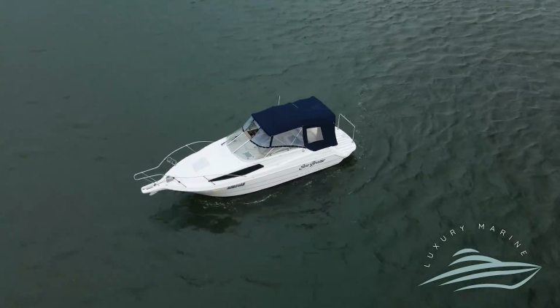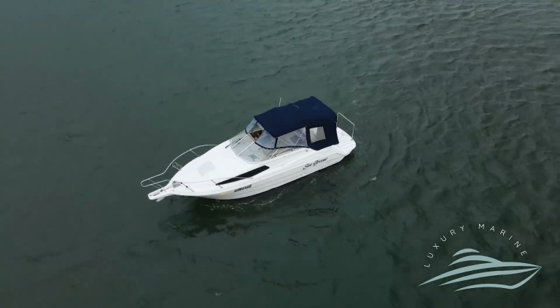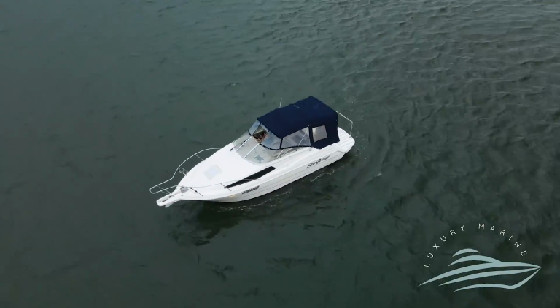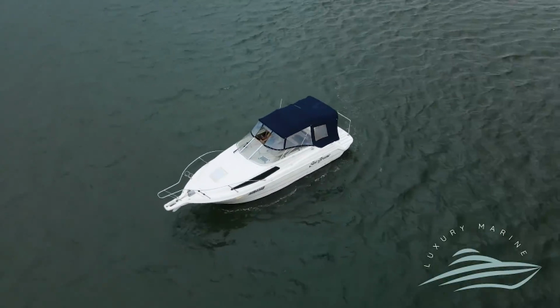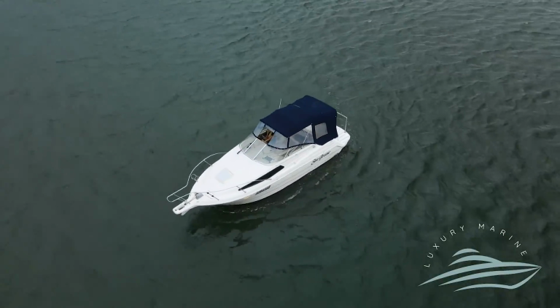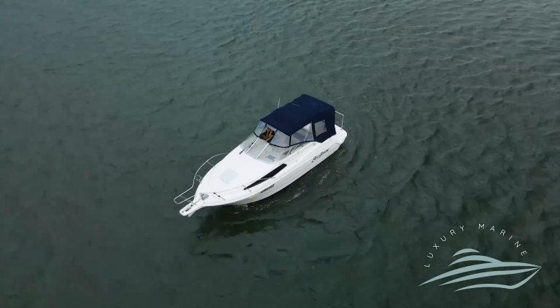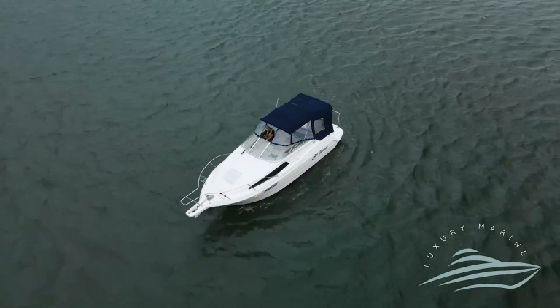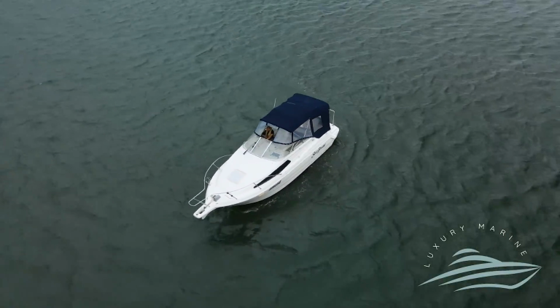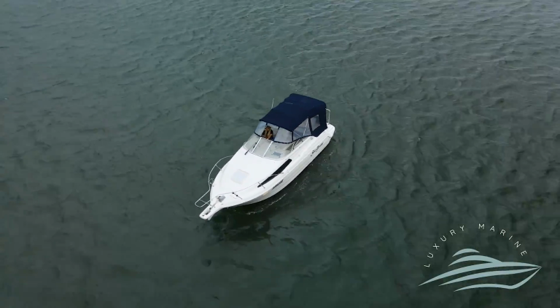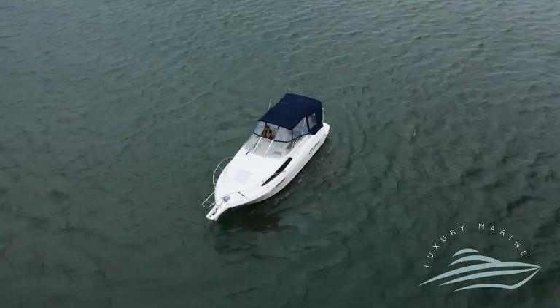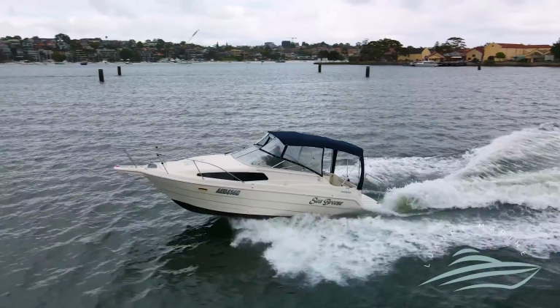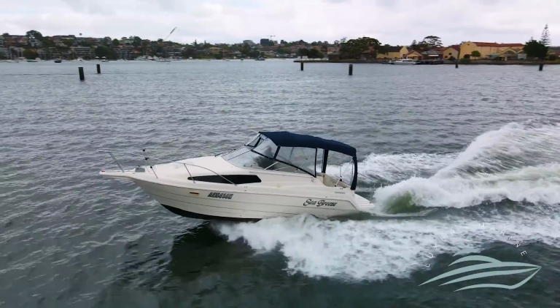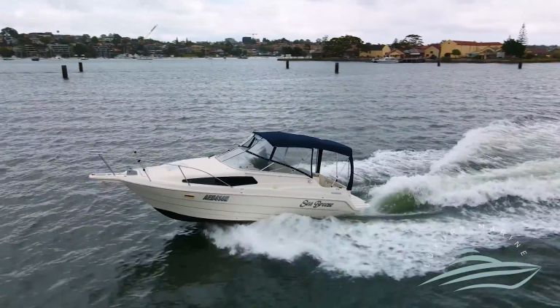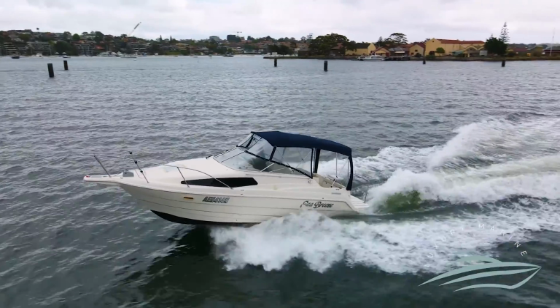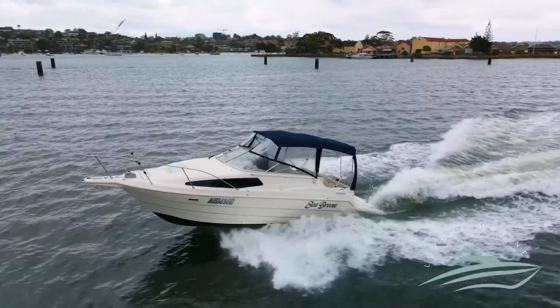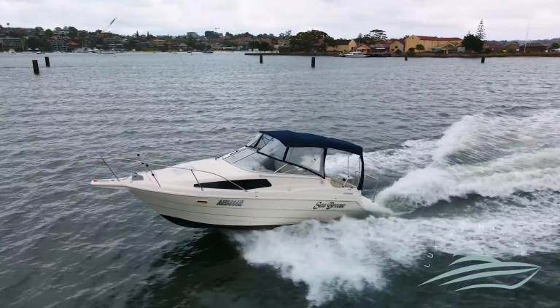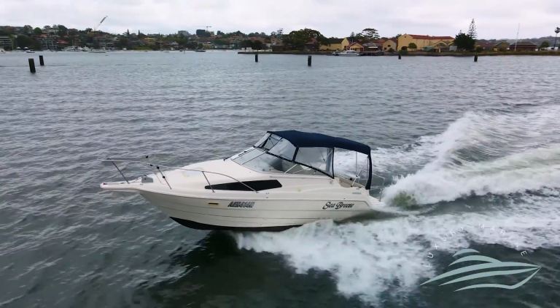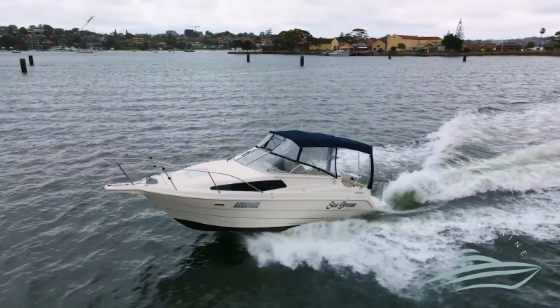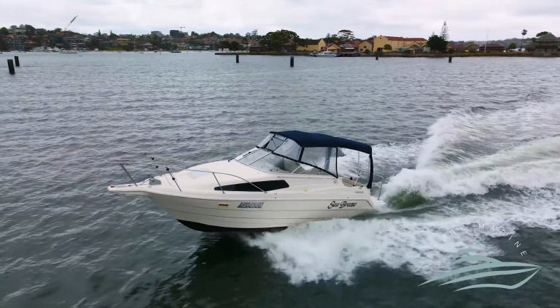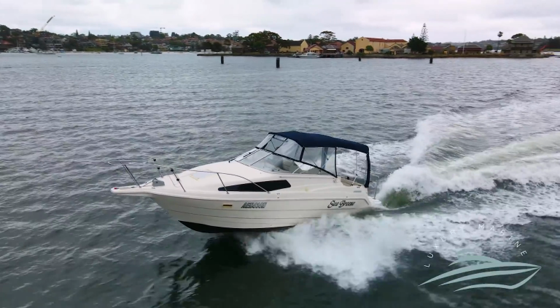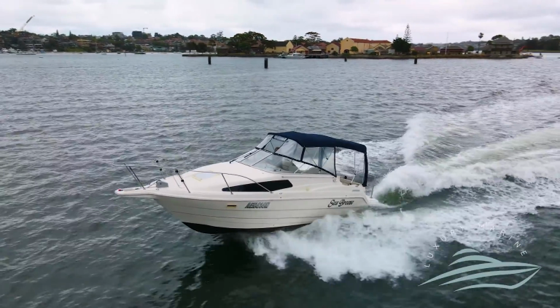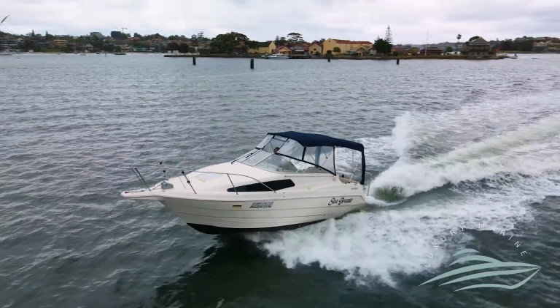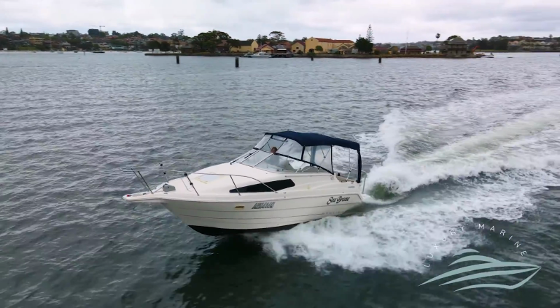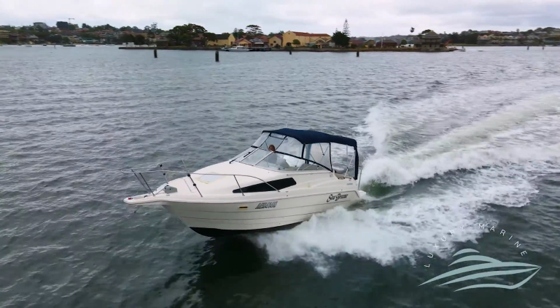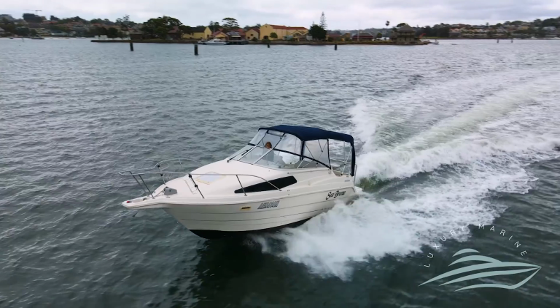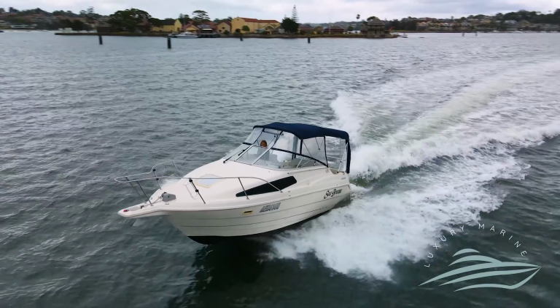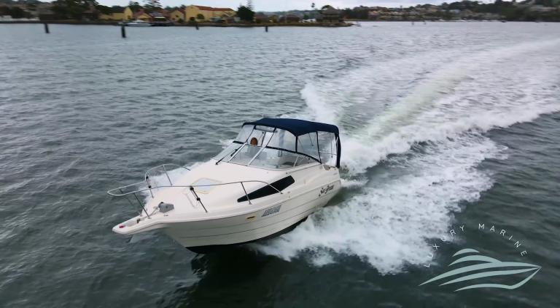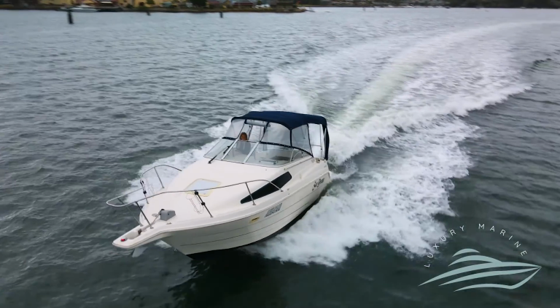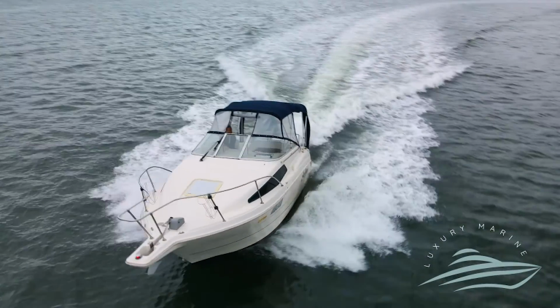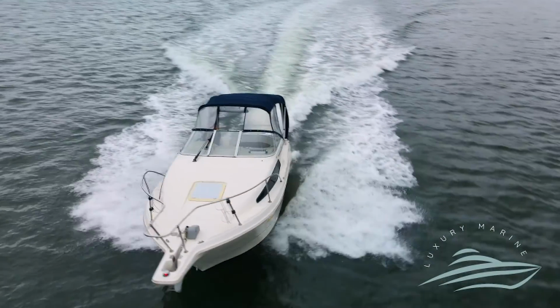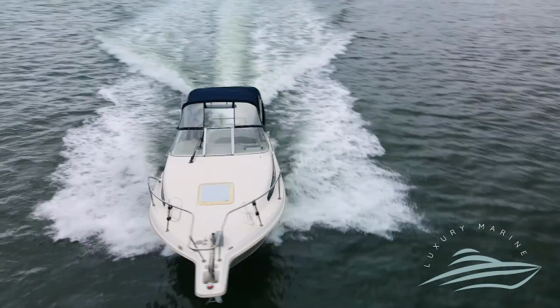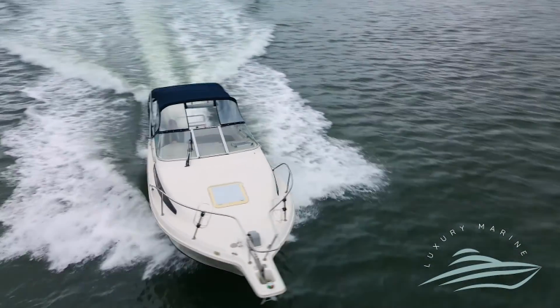Camper covers fully enclose the vessel and can be easily removed. The vessel is in great condition and won't last long. Call the team at Luxury Marine for more information and to book your viewing today.